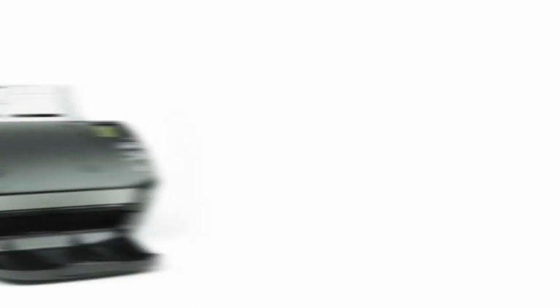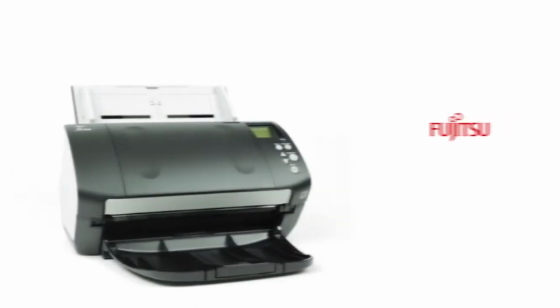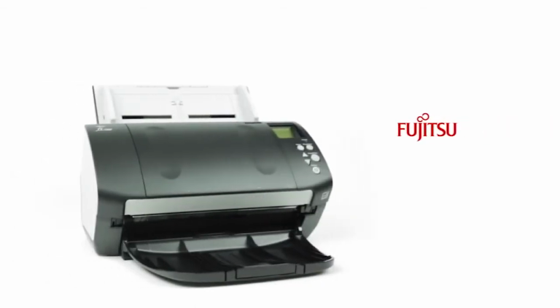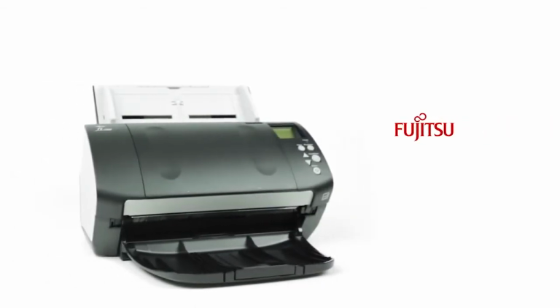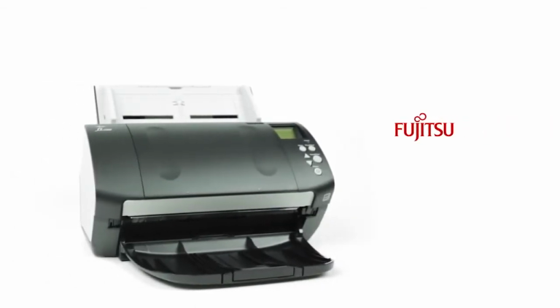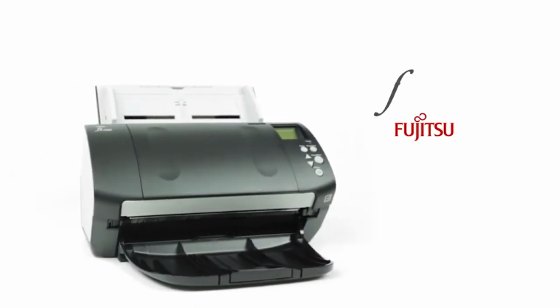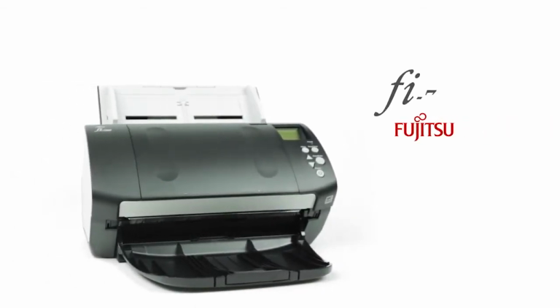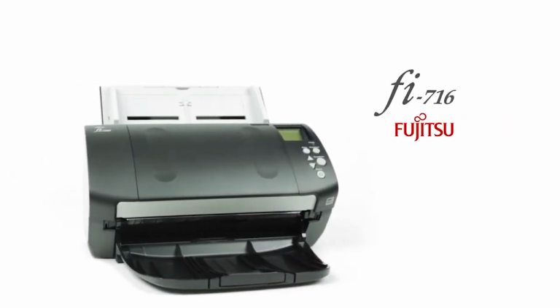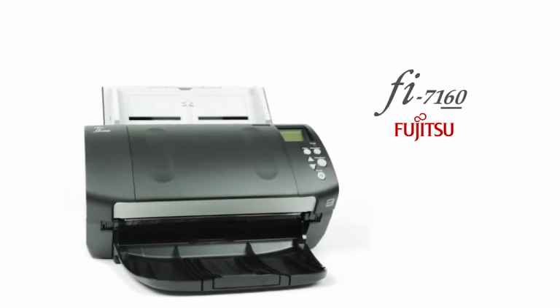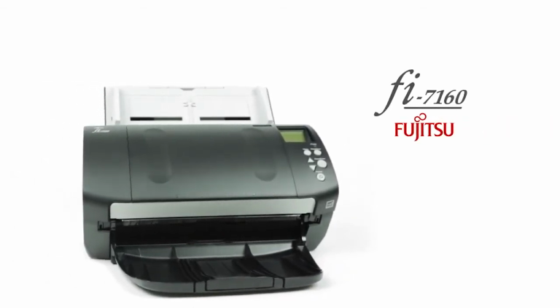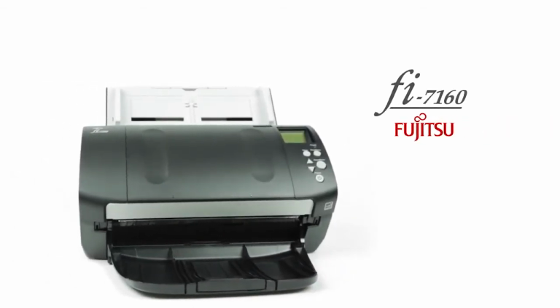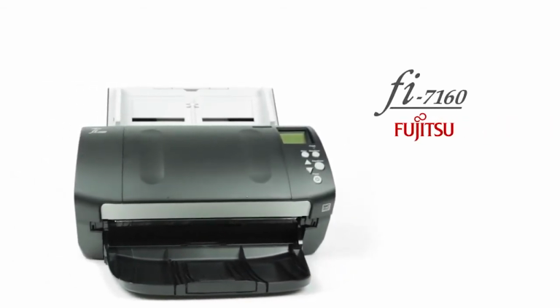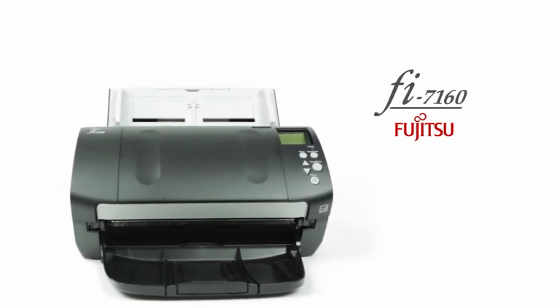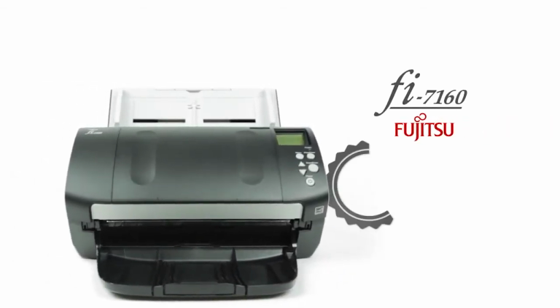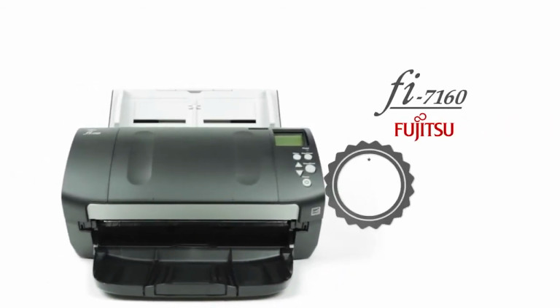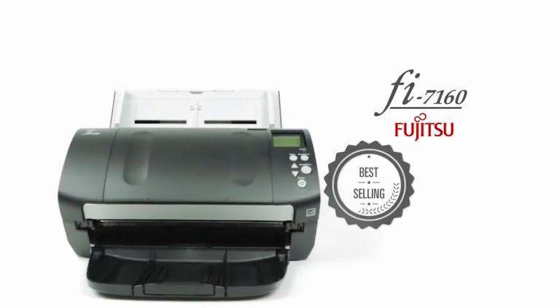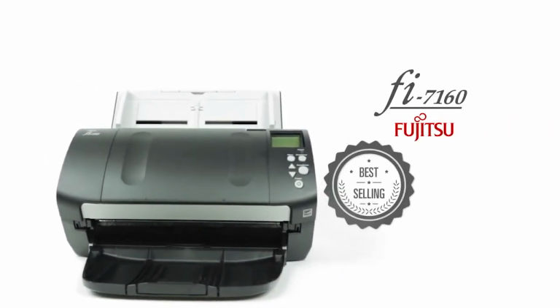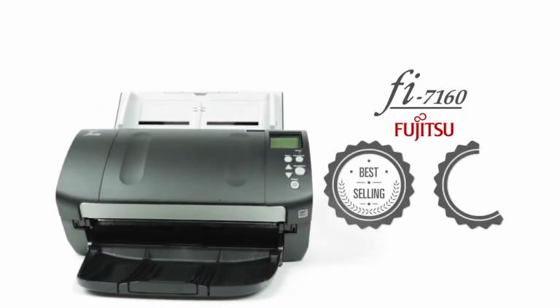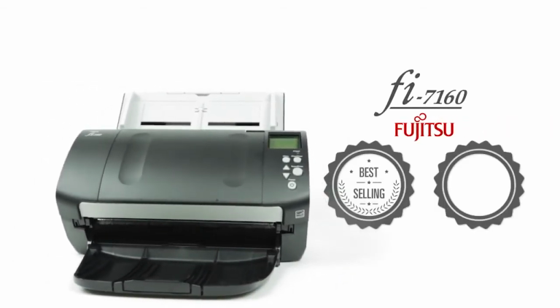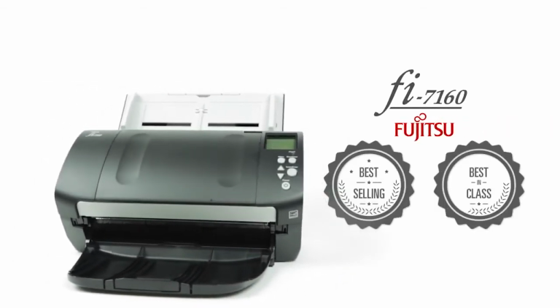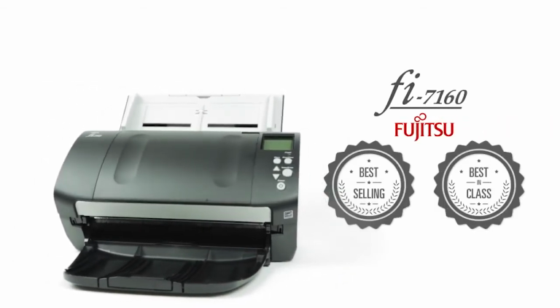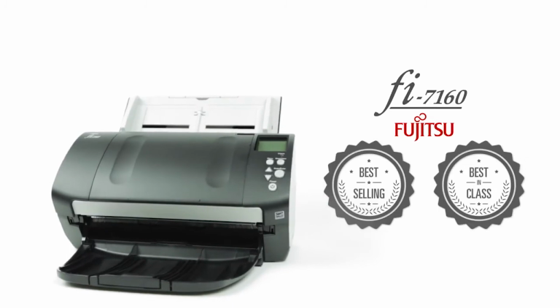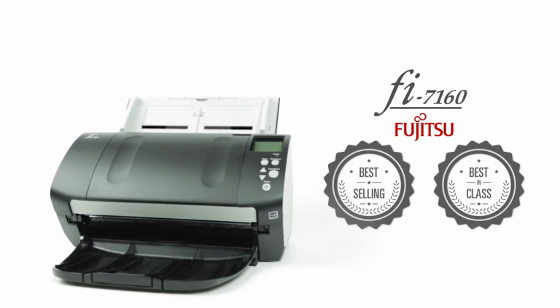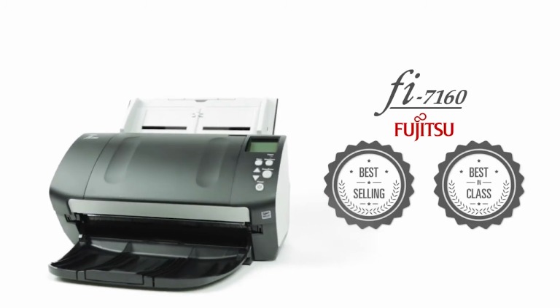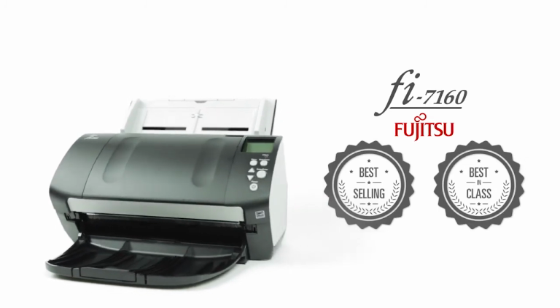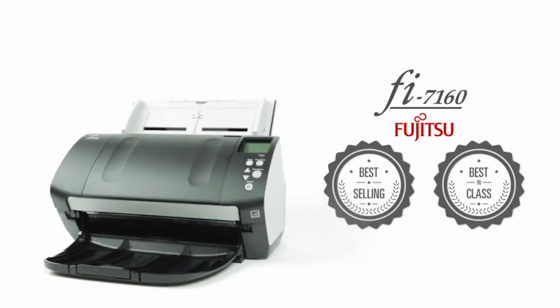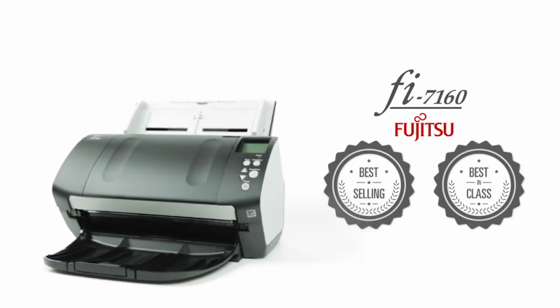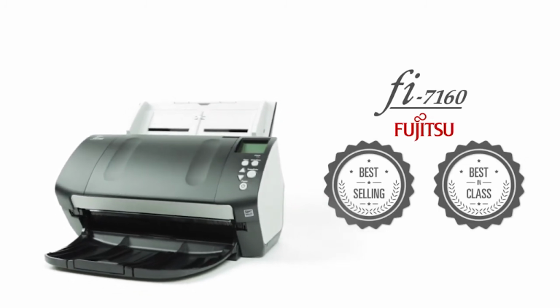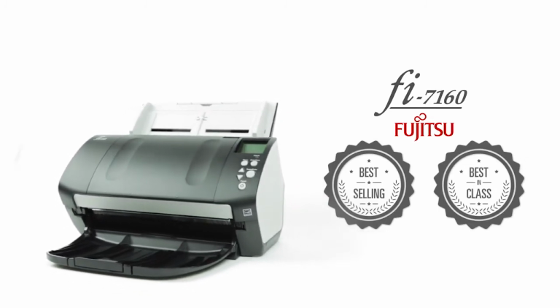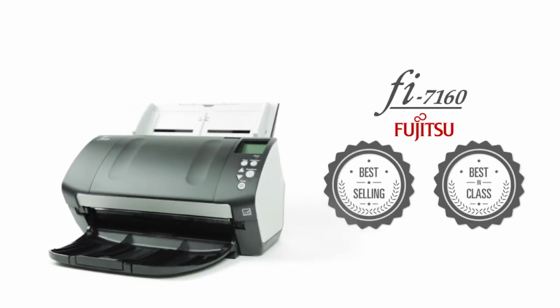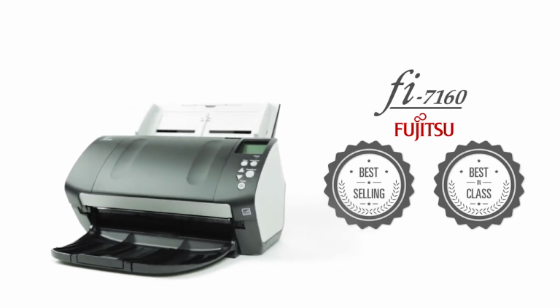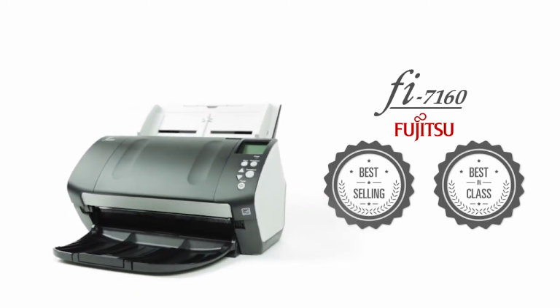Fujitsu Document Scanner Fi7160 — the best-selling, best-in-class document scanner in the world — just got better.